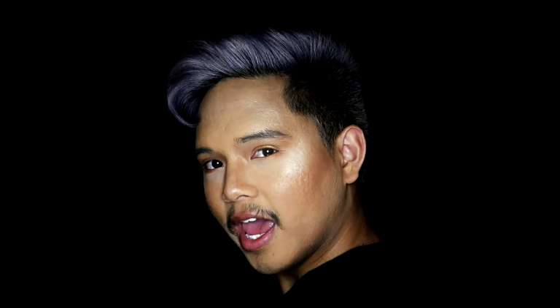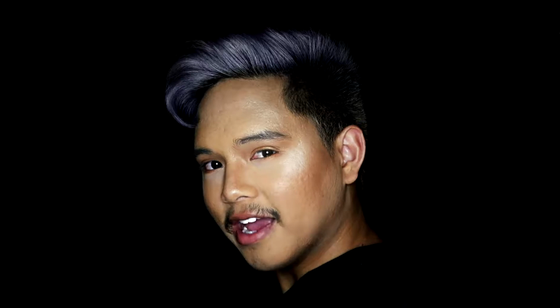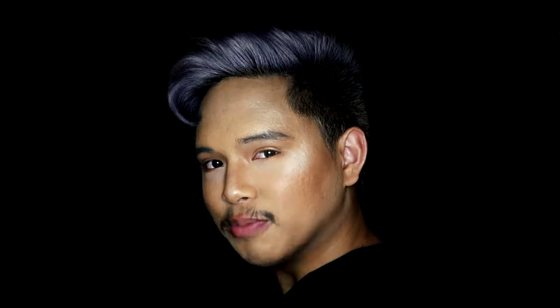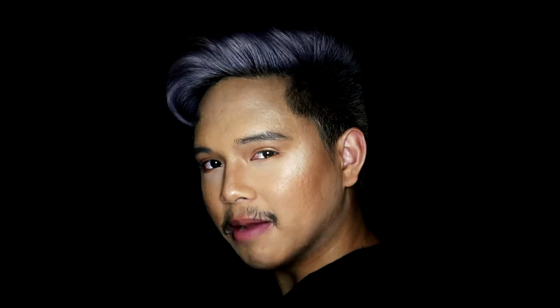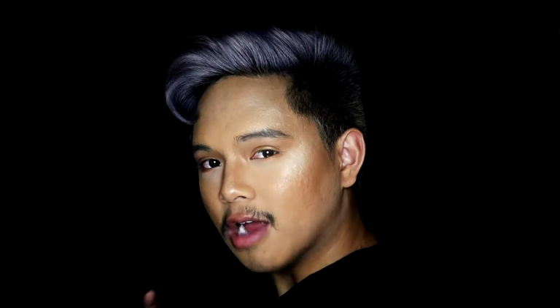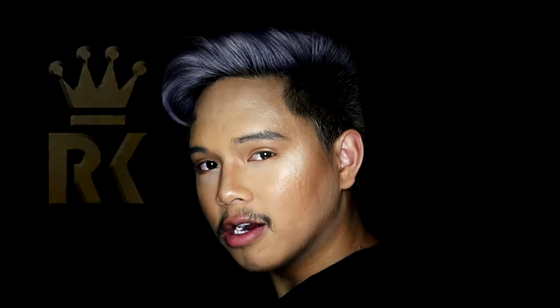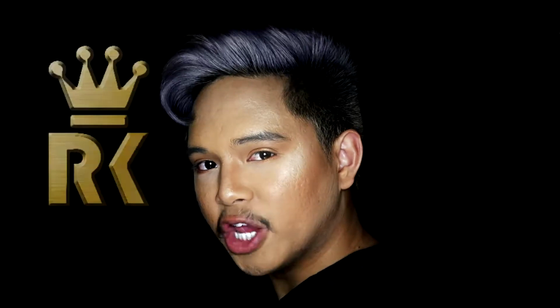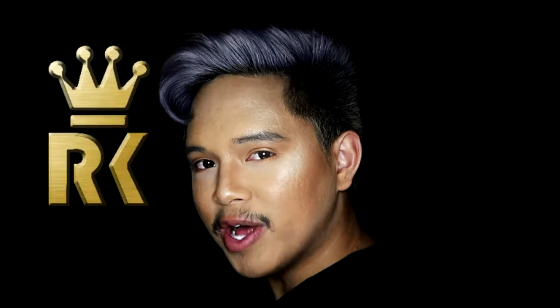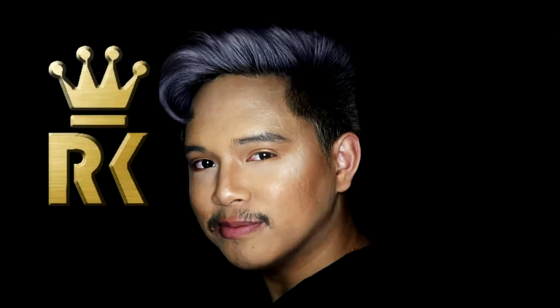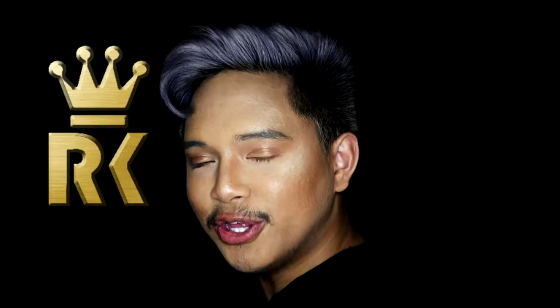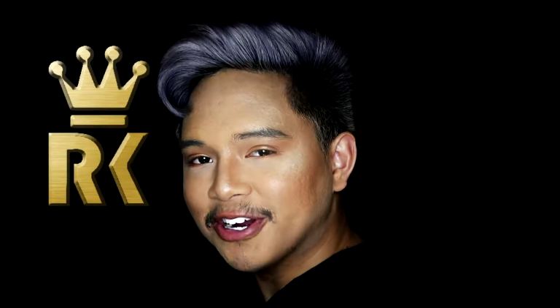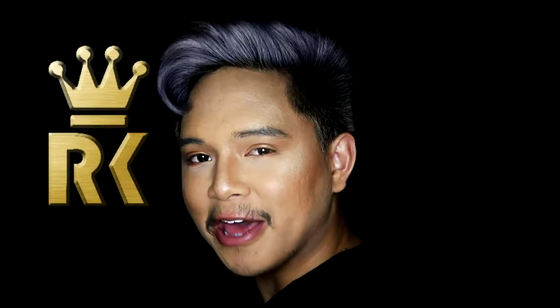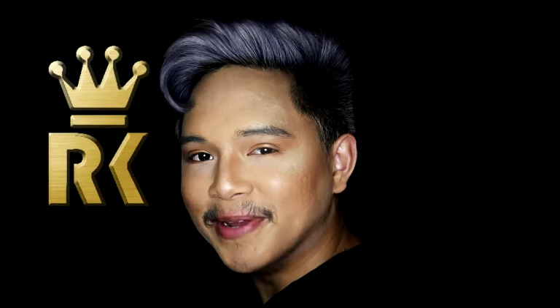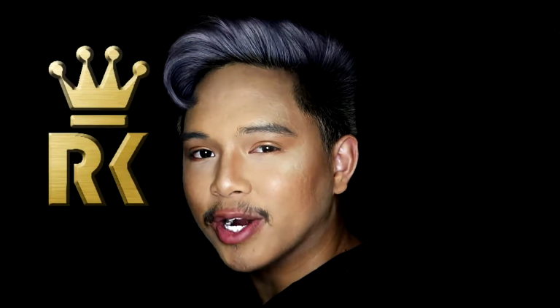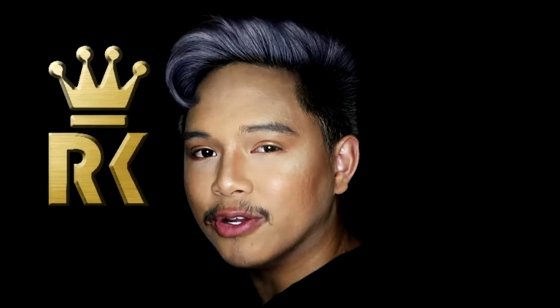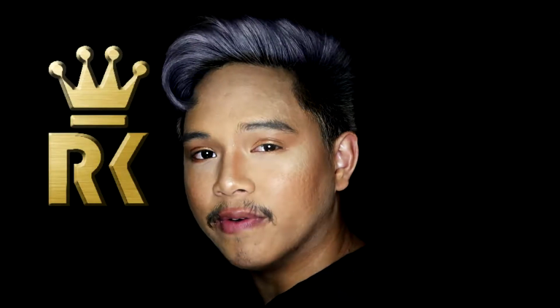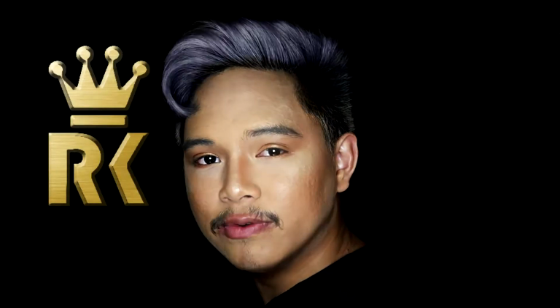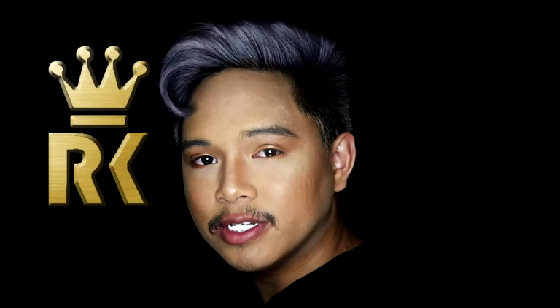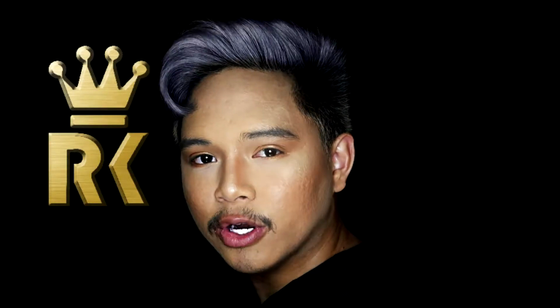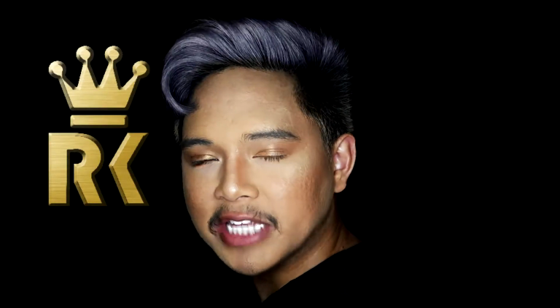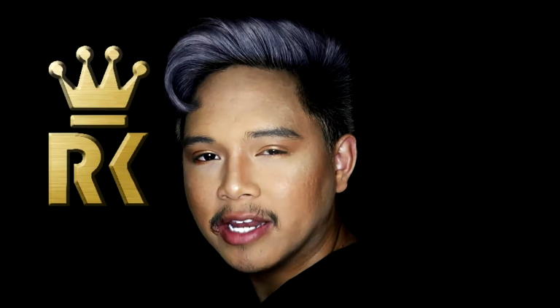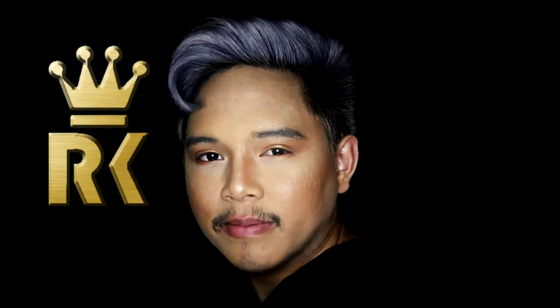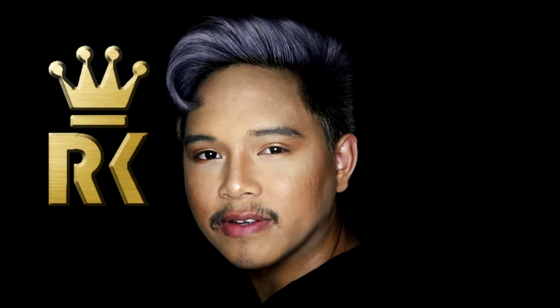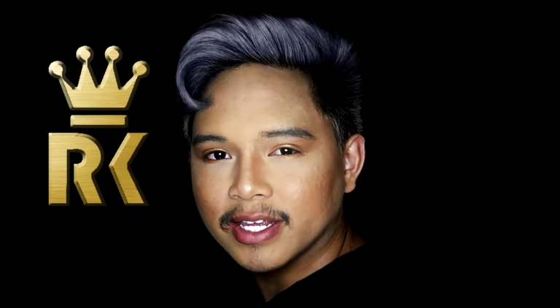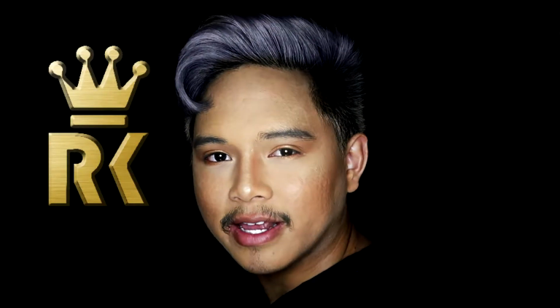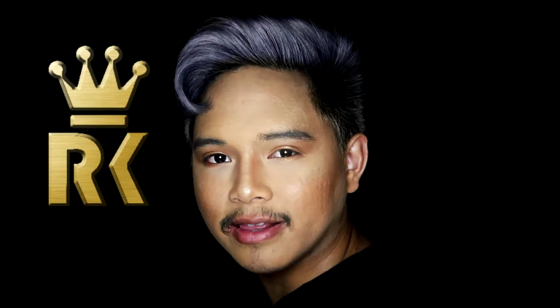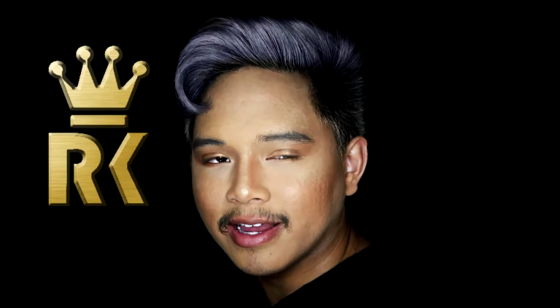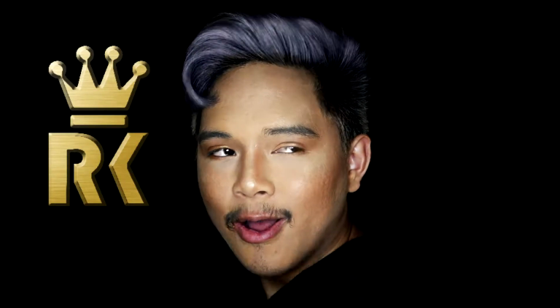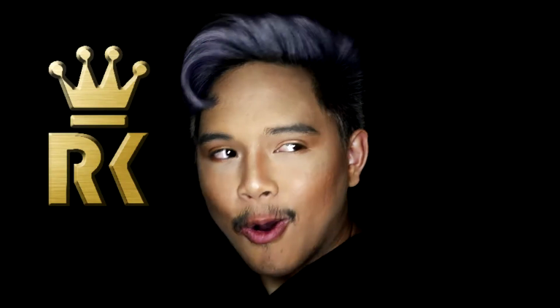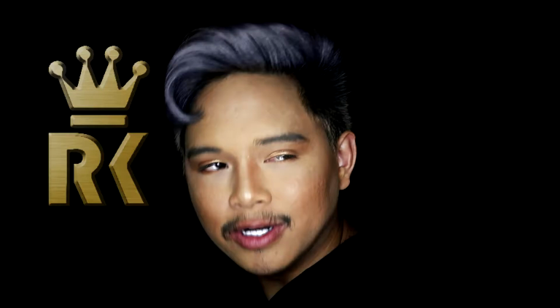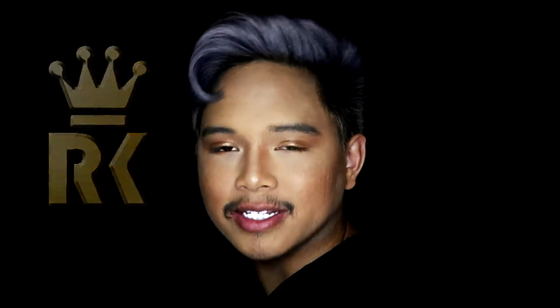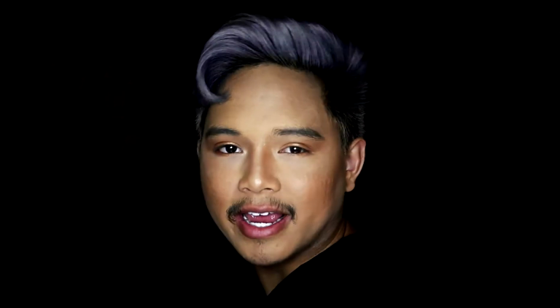Hey guys, my name is Arkane. Welcome to the Arkademy where I do reviews, tutorials, and demos of things that I like or dislike.